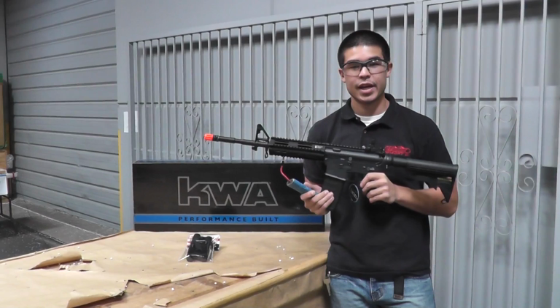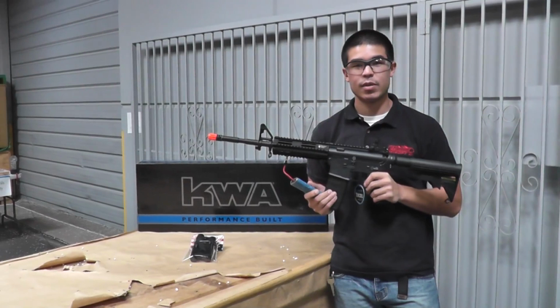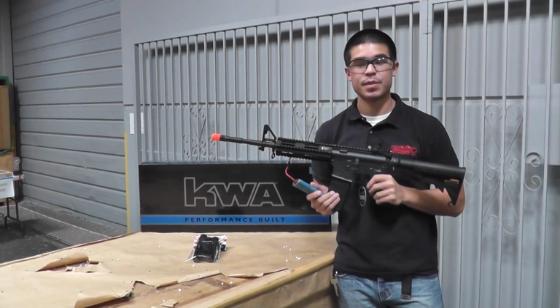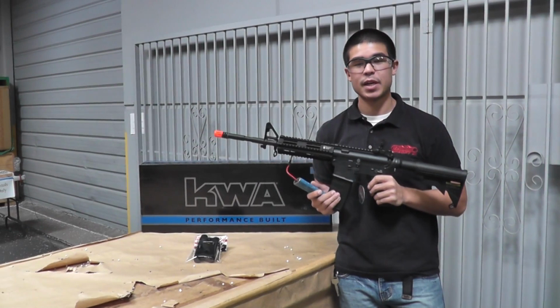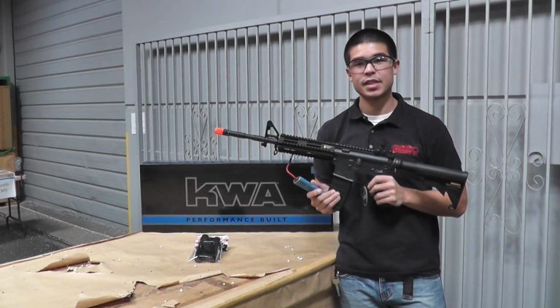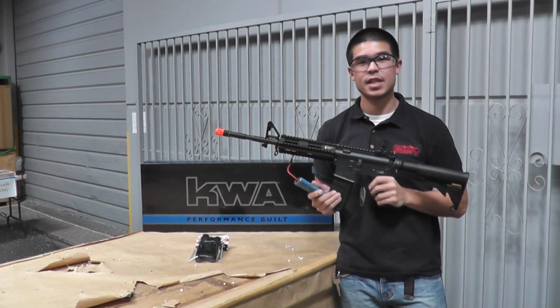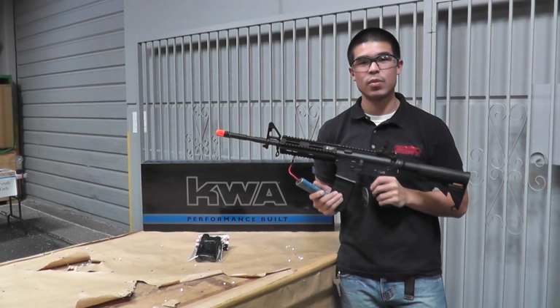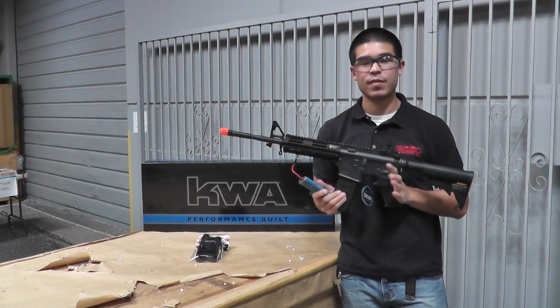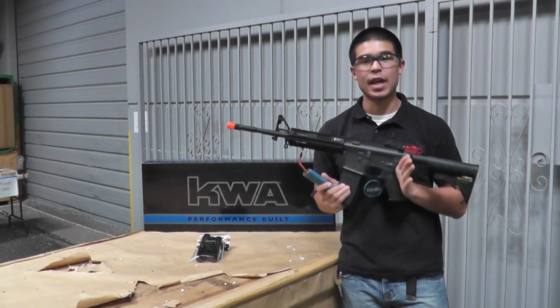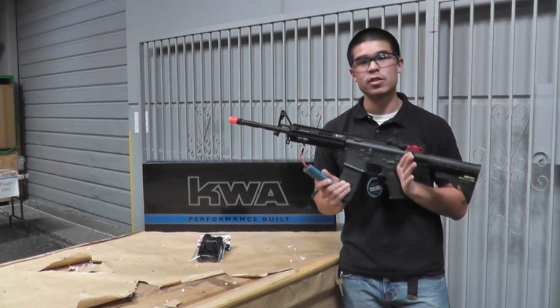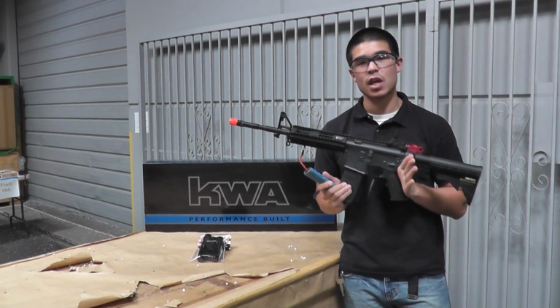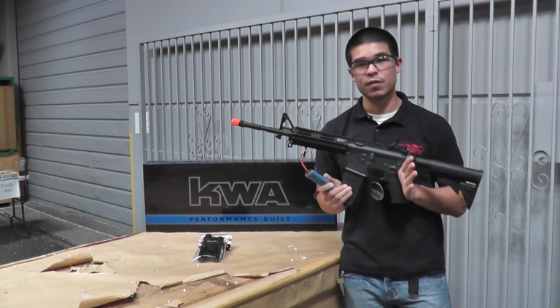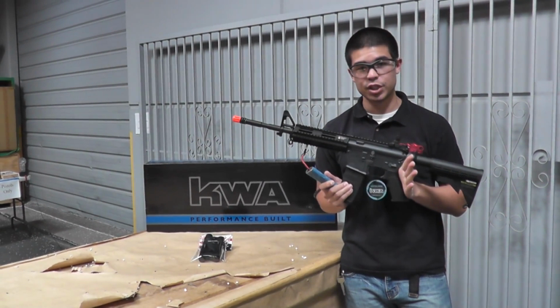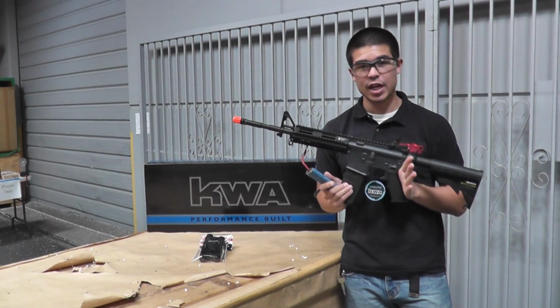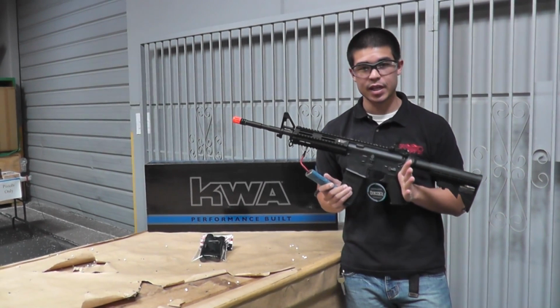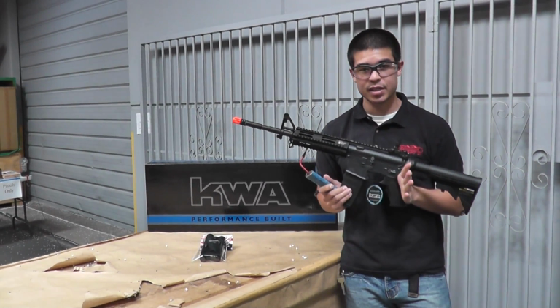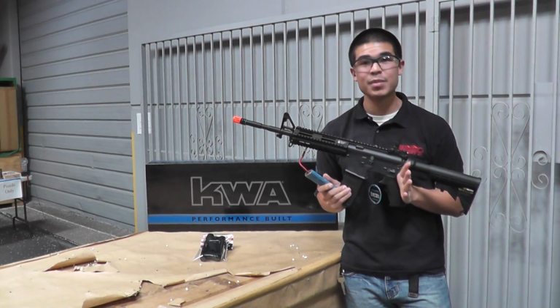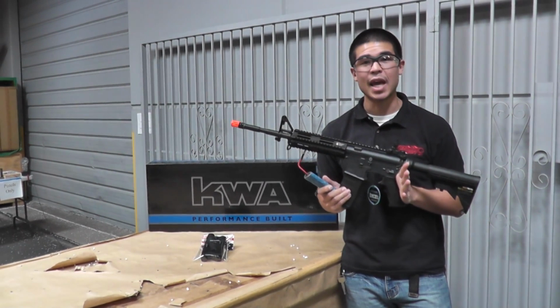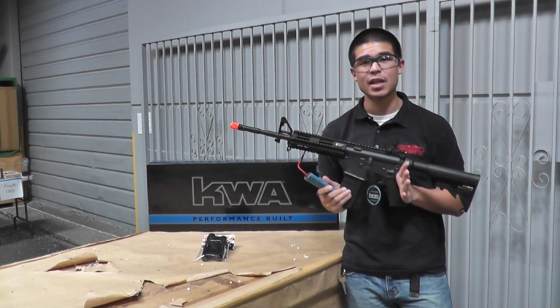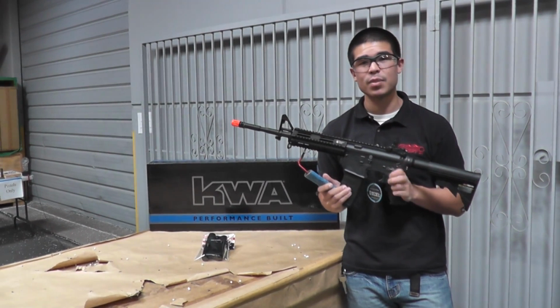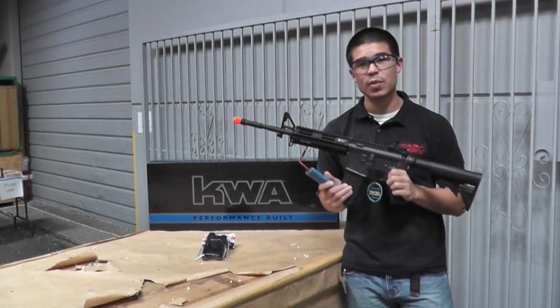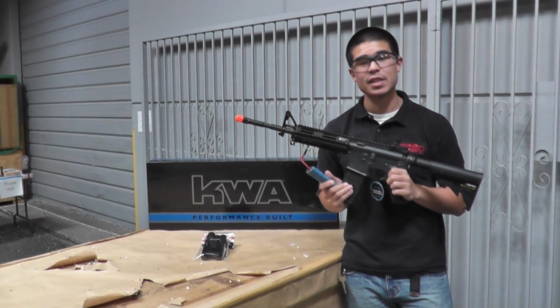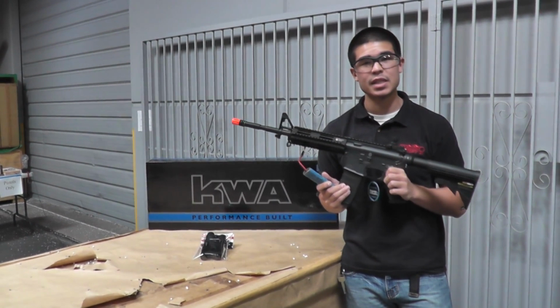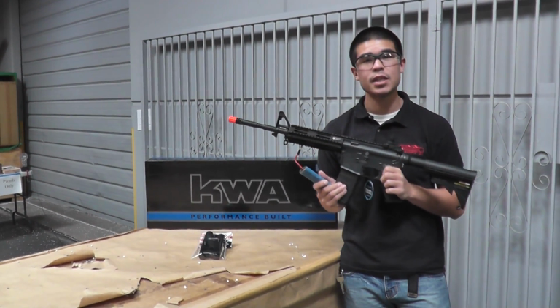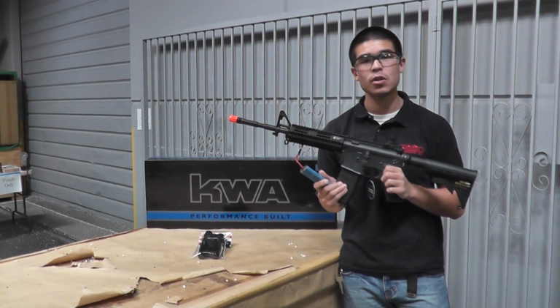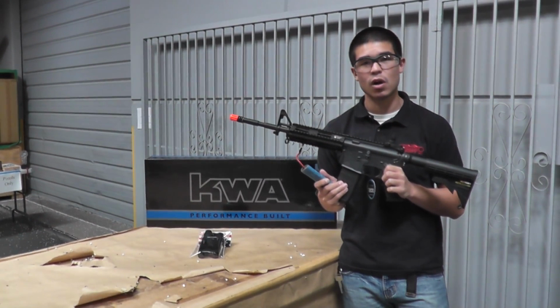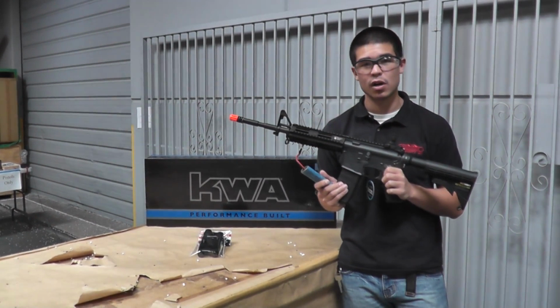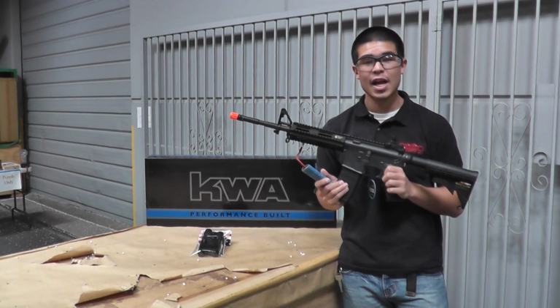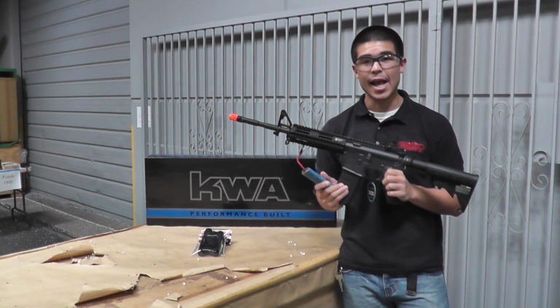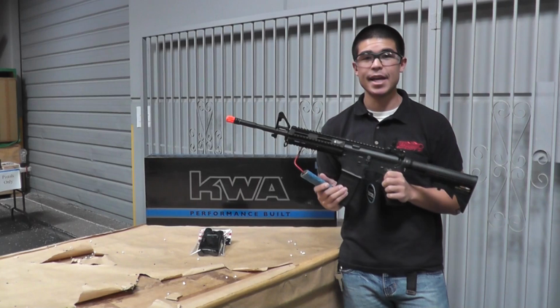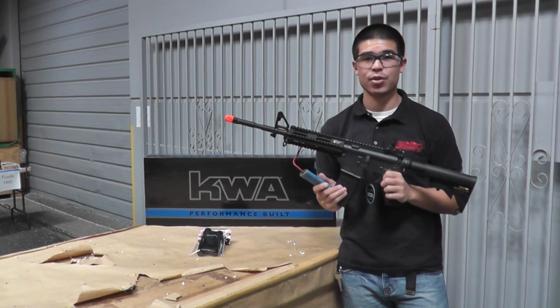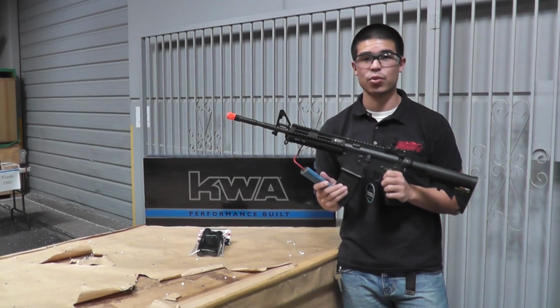Hey, what's up guys? Today we have the Airsoft GI Custom KWA CQR A3.